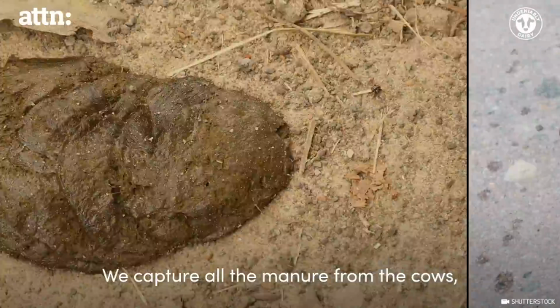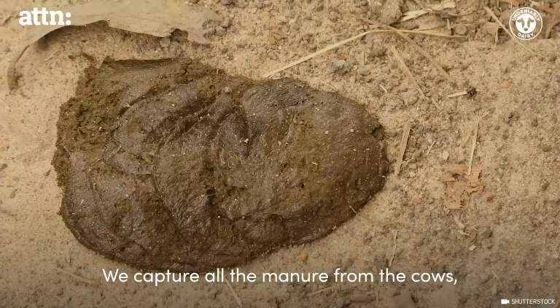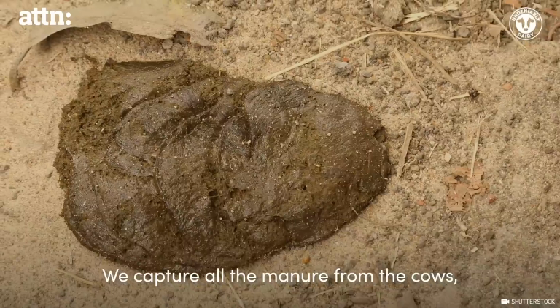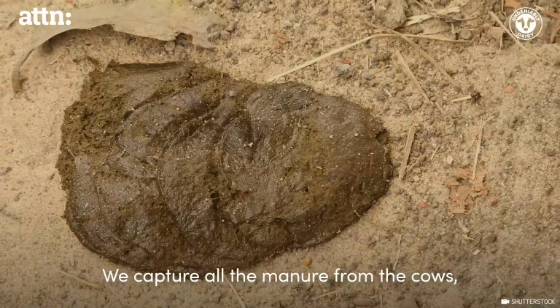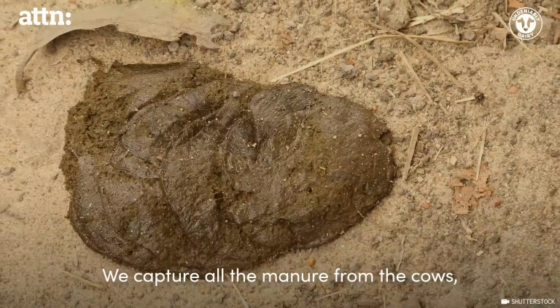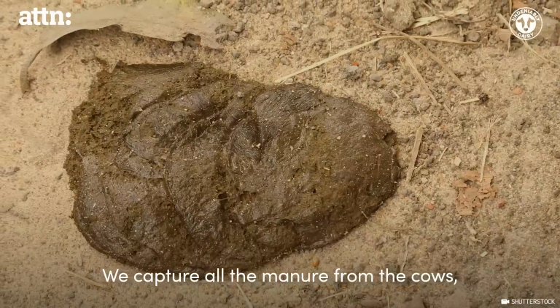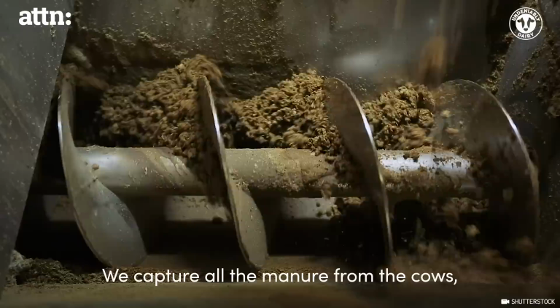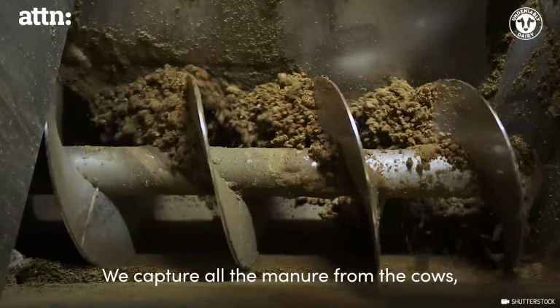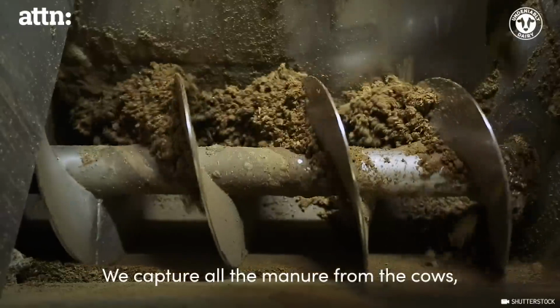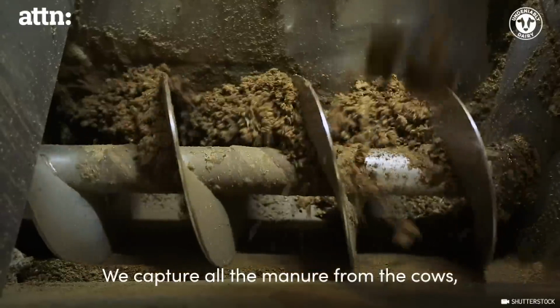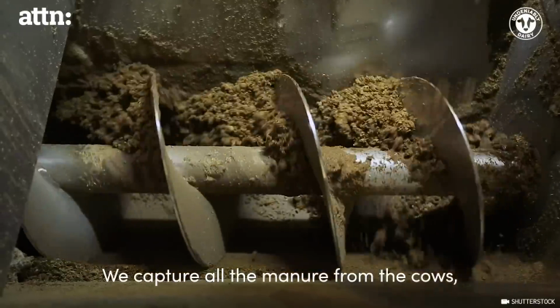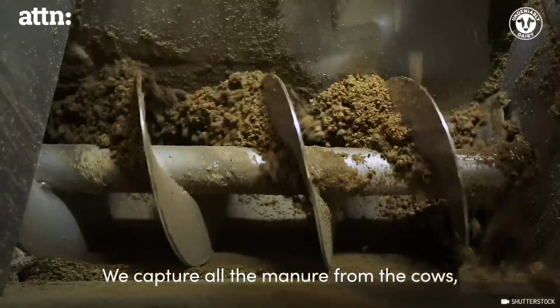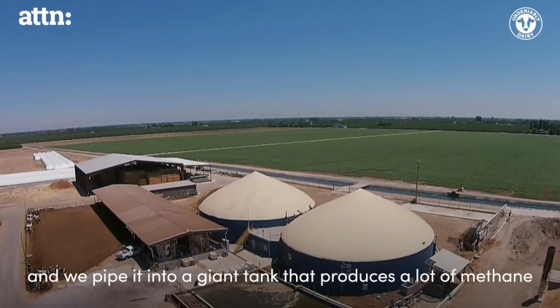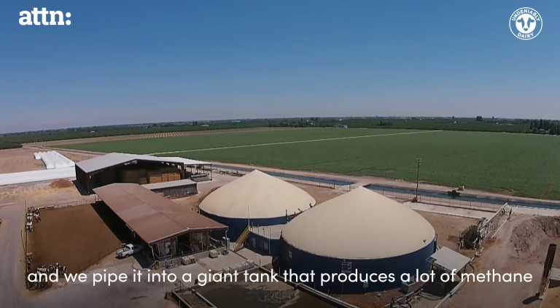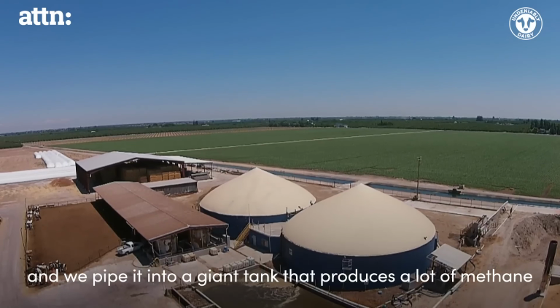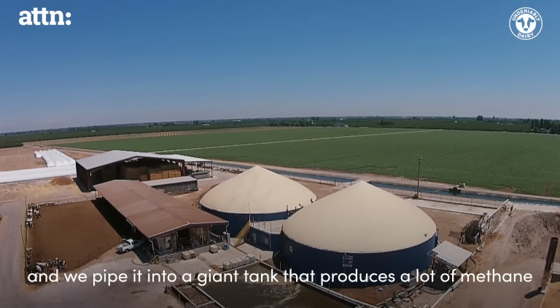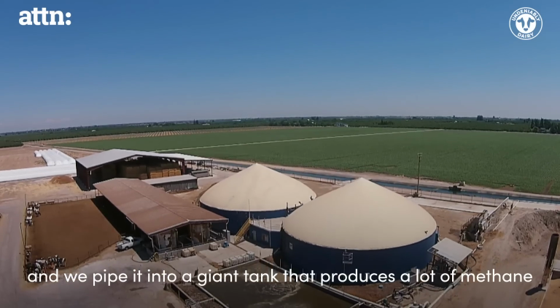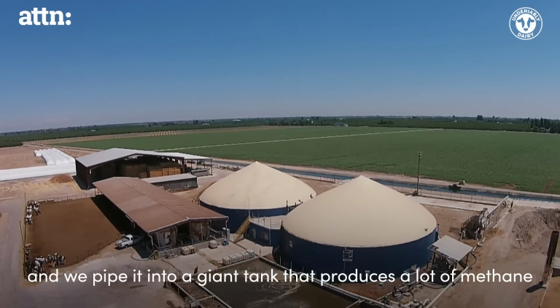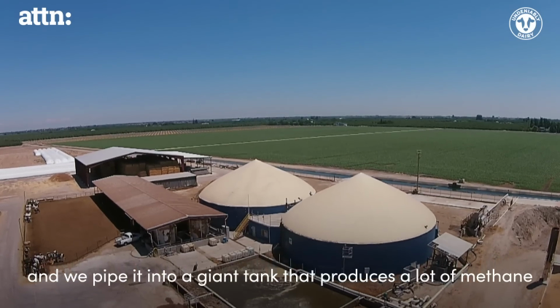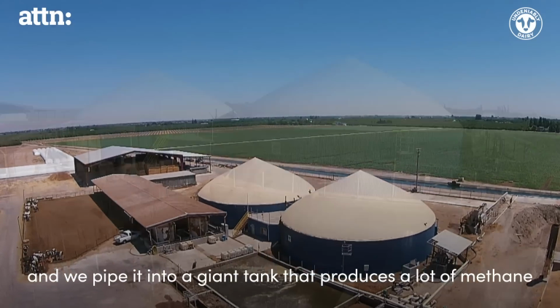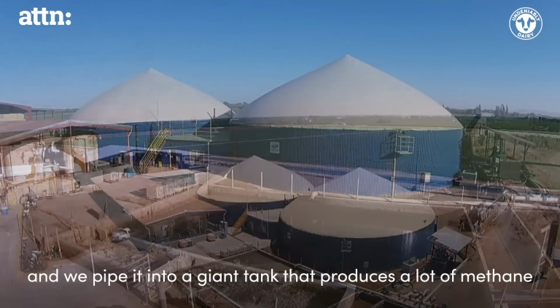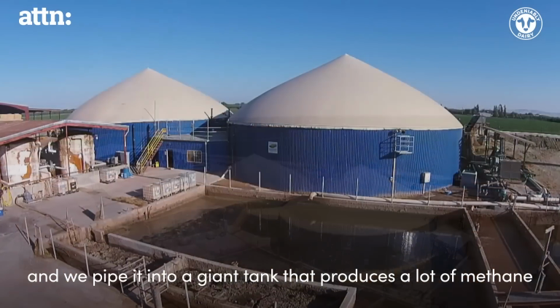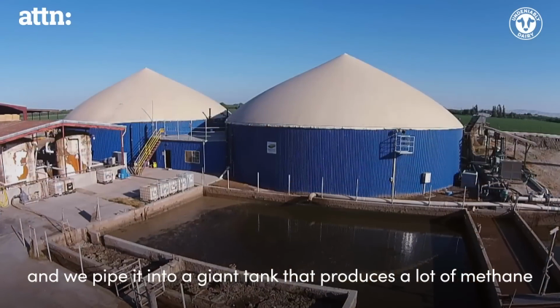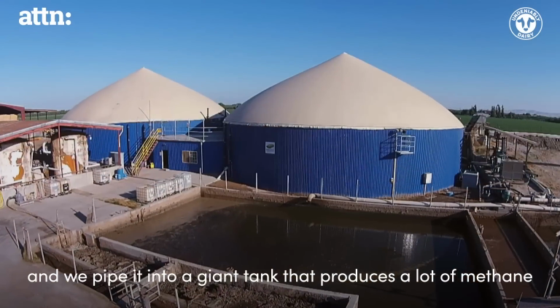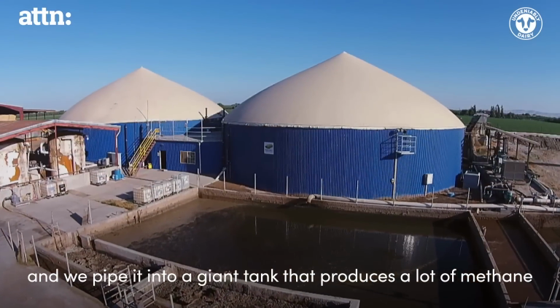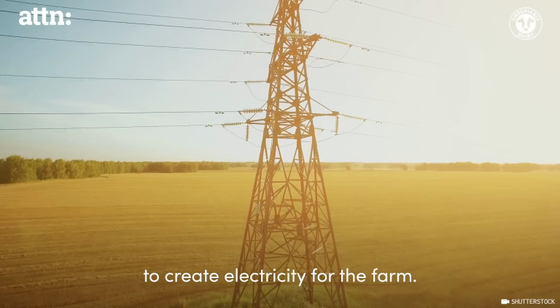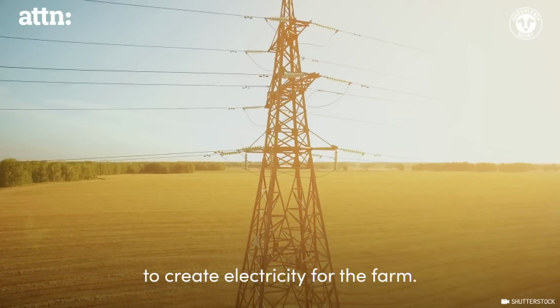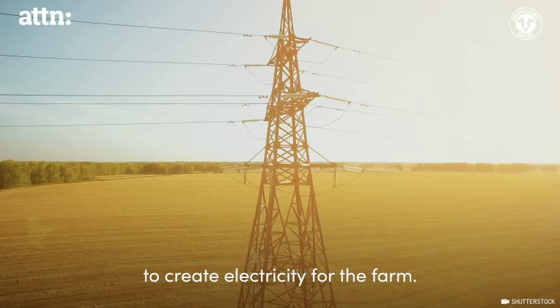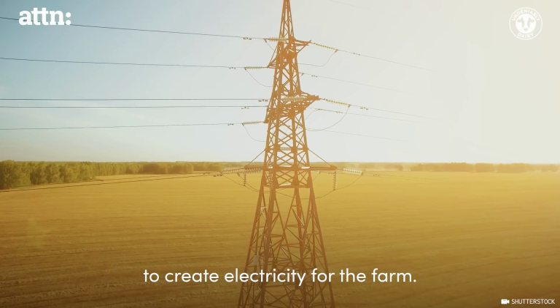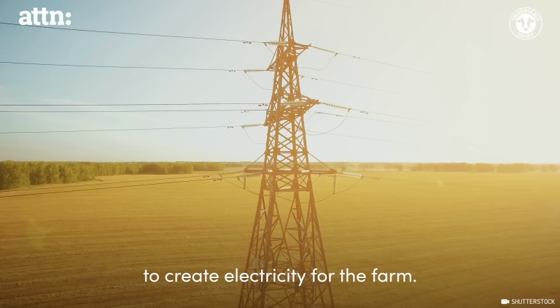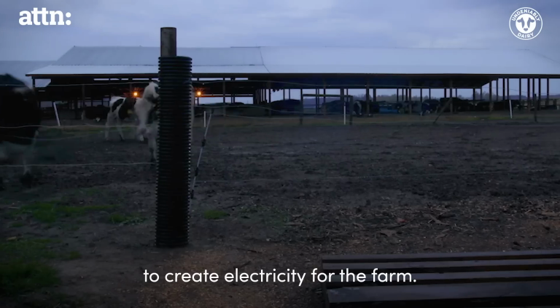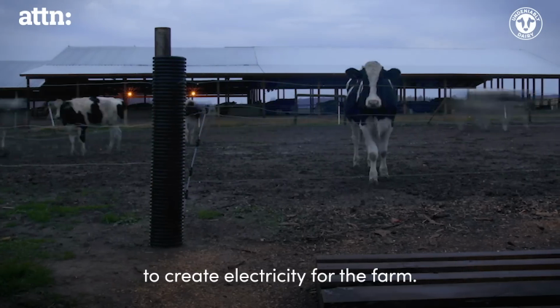We capture all the manure from the cows and we pipe it into a giant tank and it produces a lot of methane to create electricity for the farm.